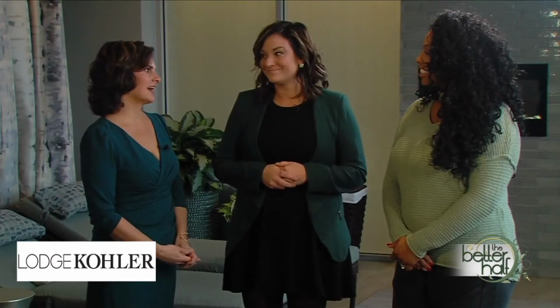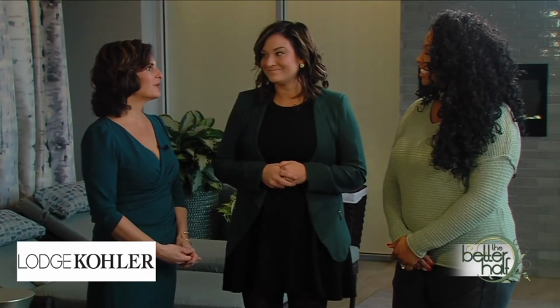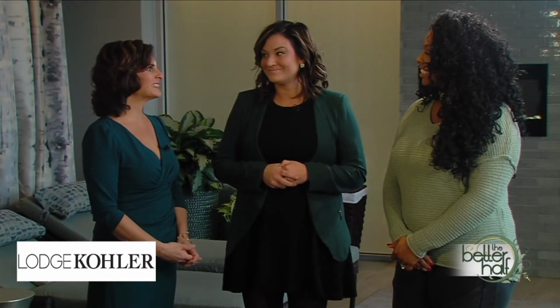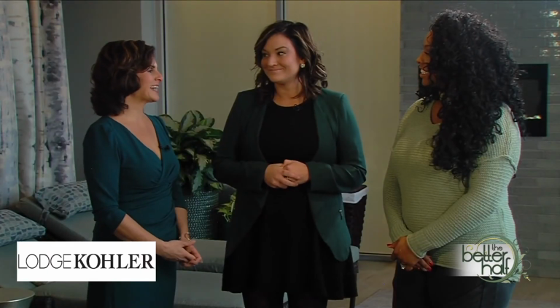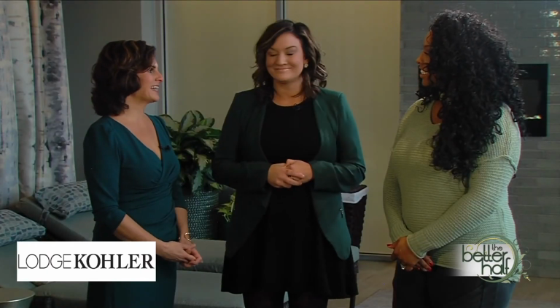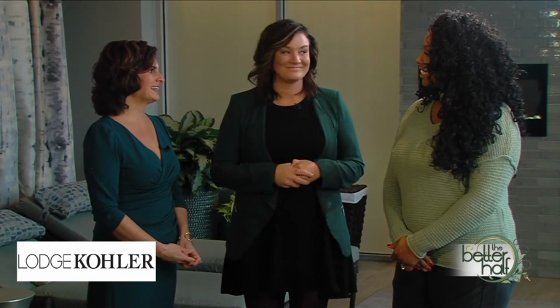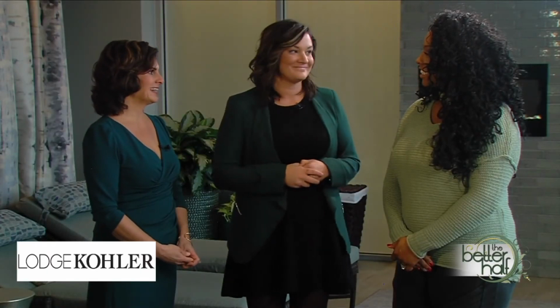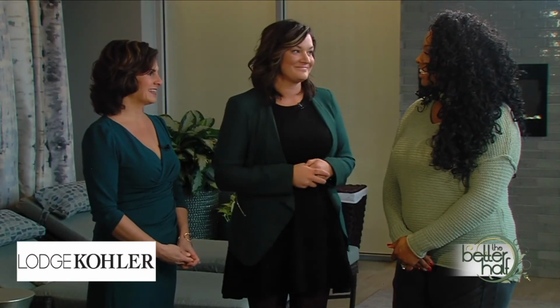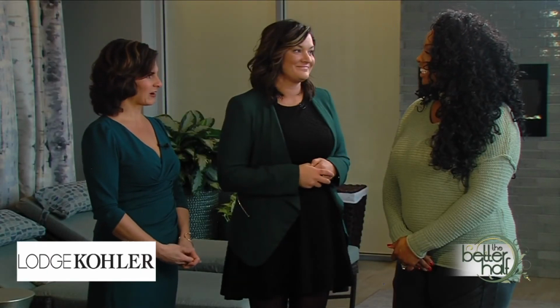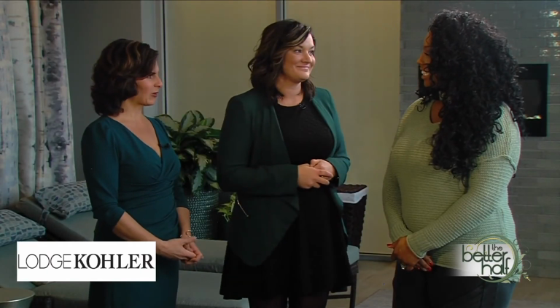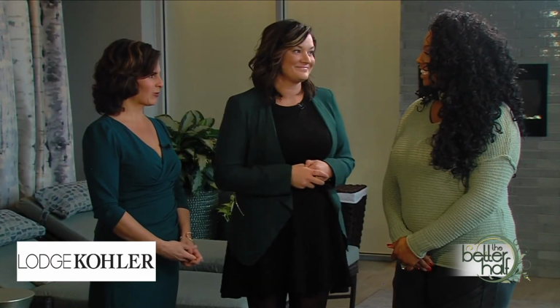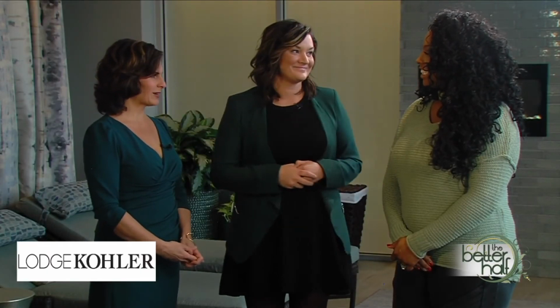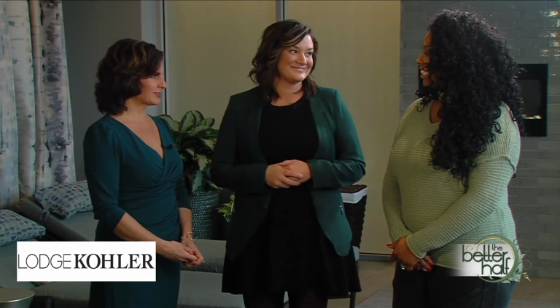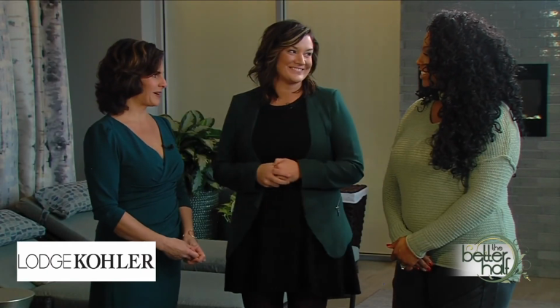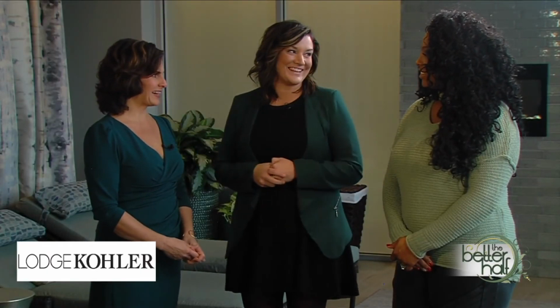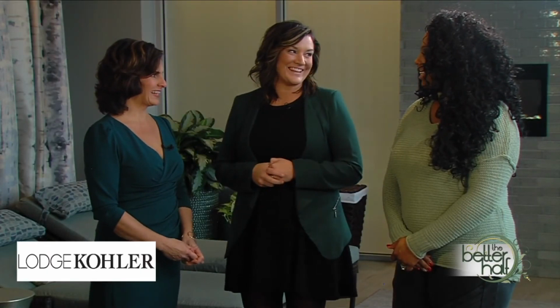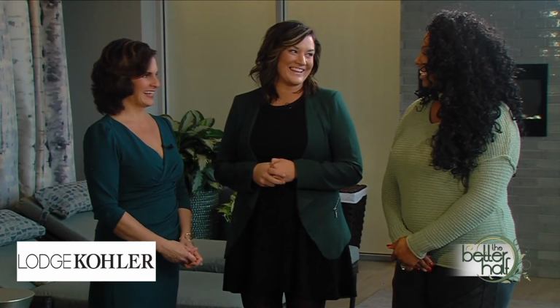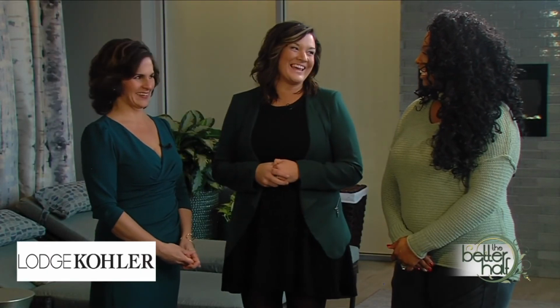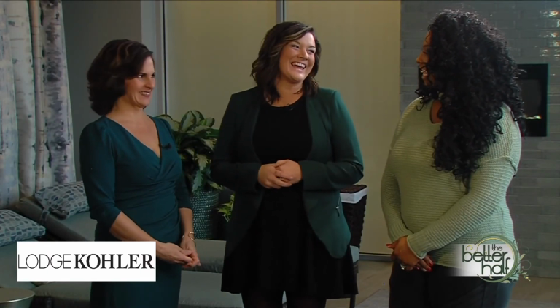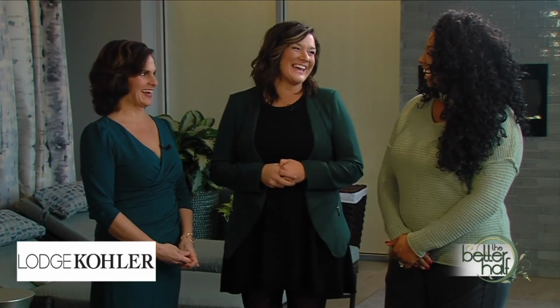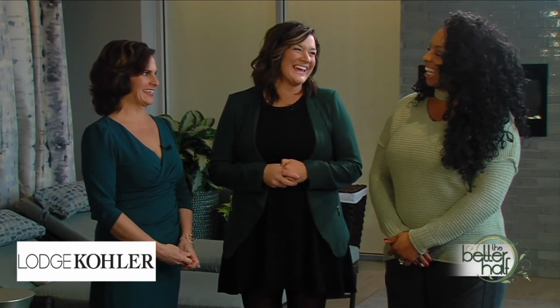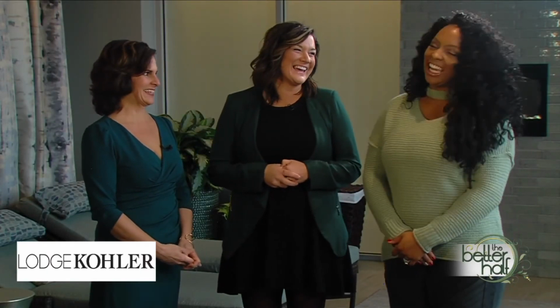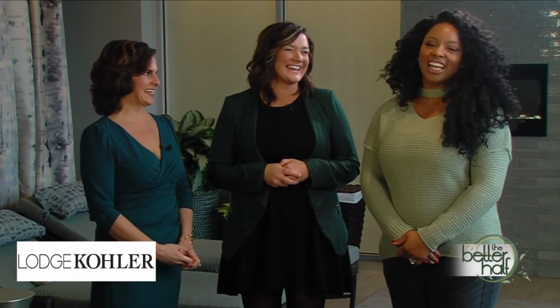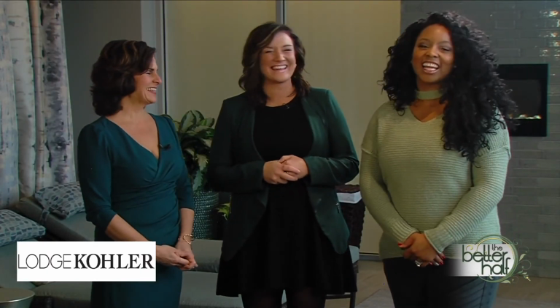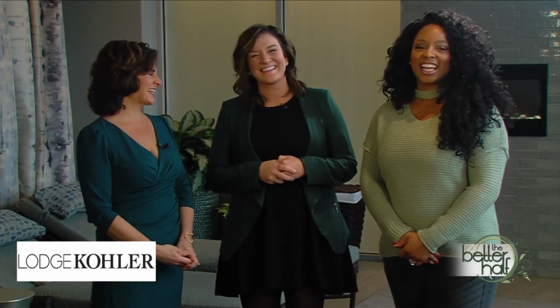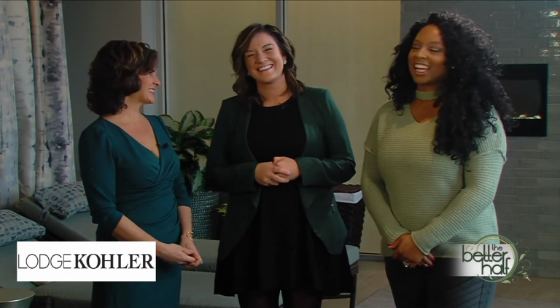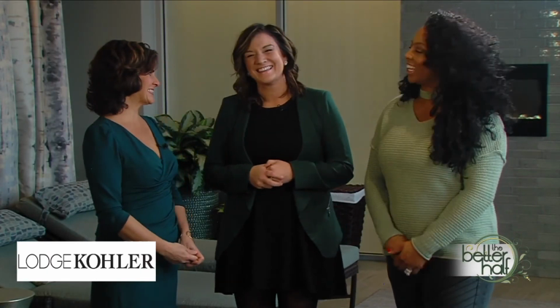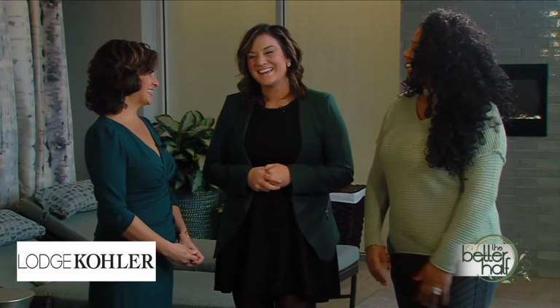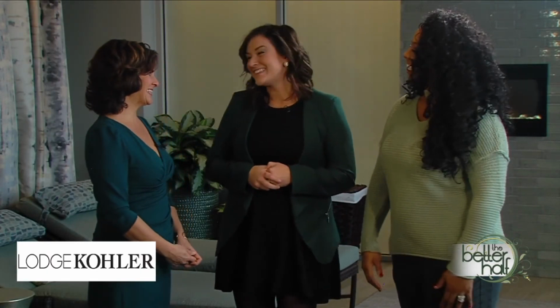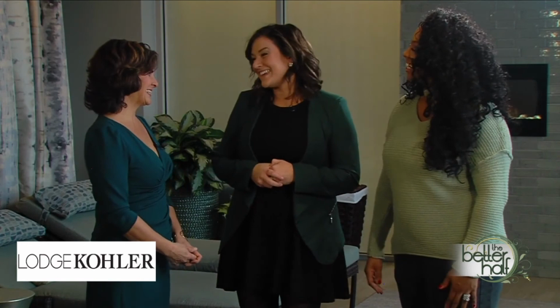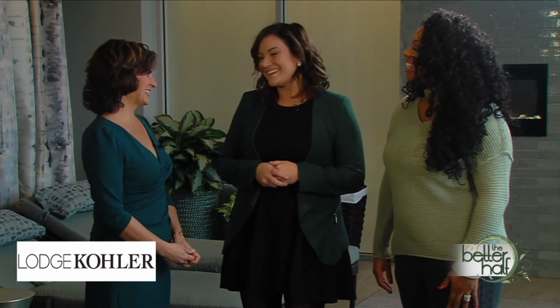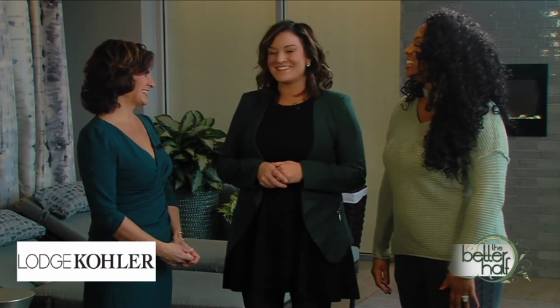How about a day at the Kohler Waters Spa? Let's do it. All right. Thanks, Lindsay. Thank you.